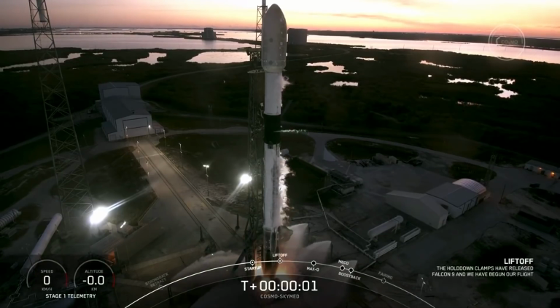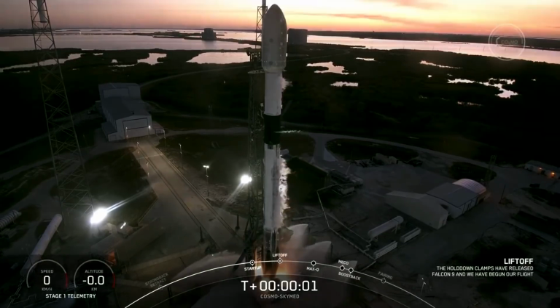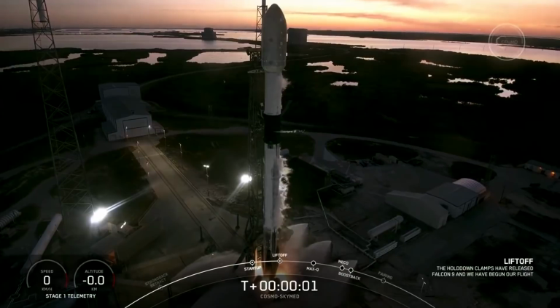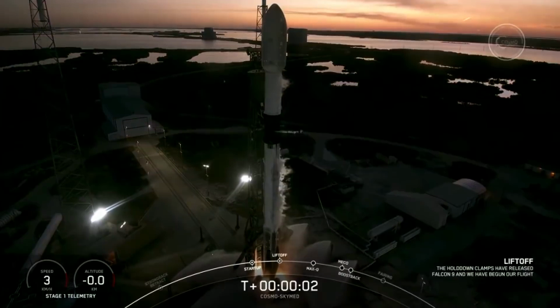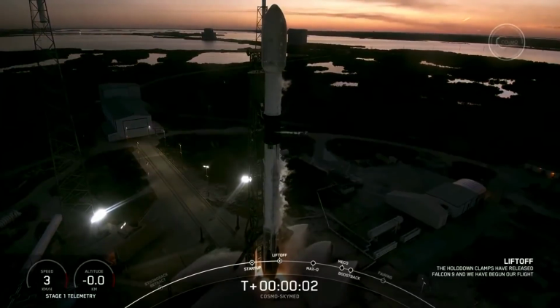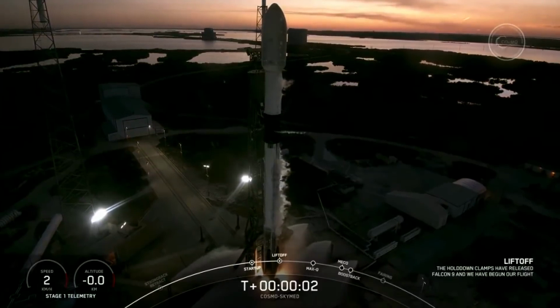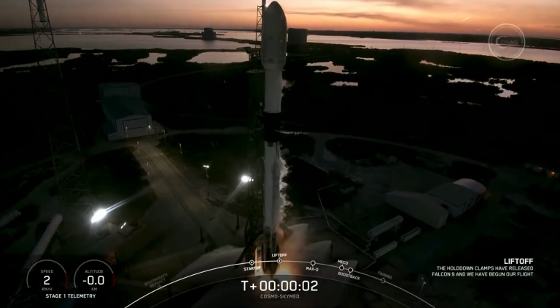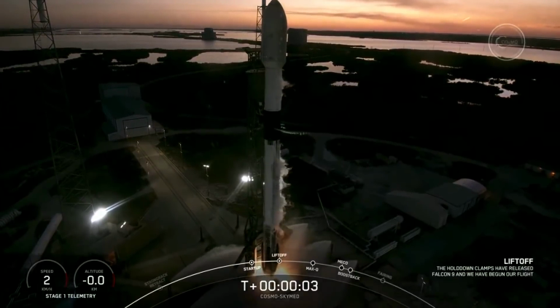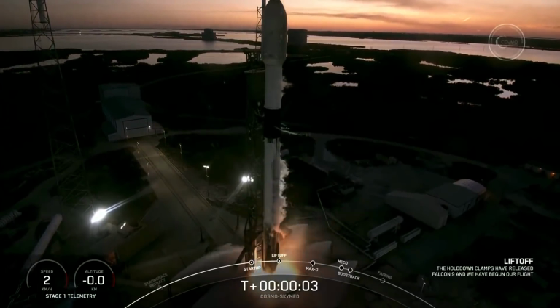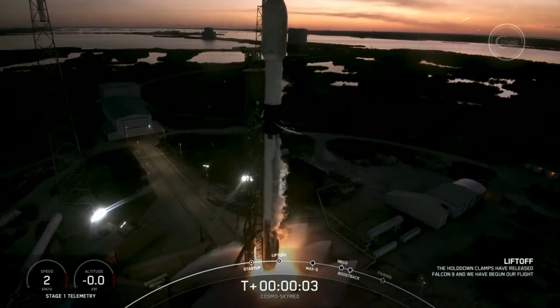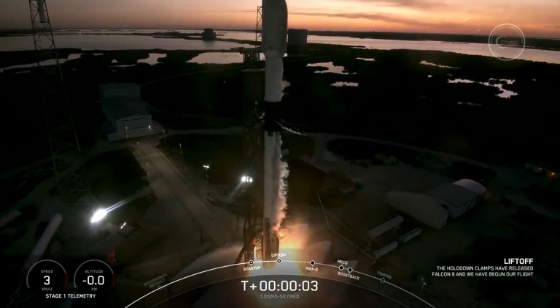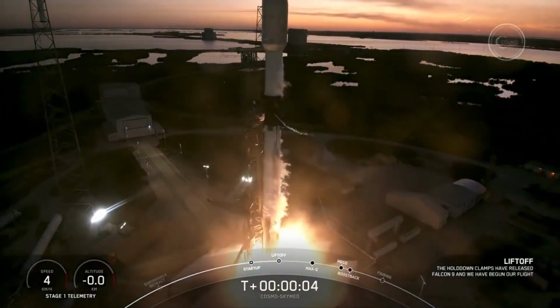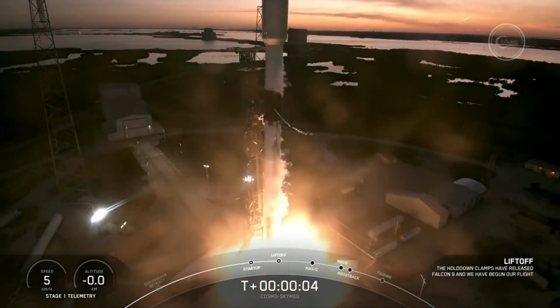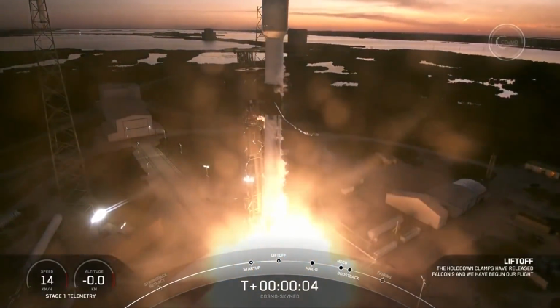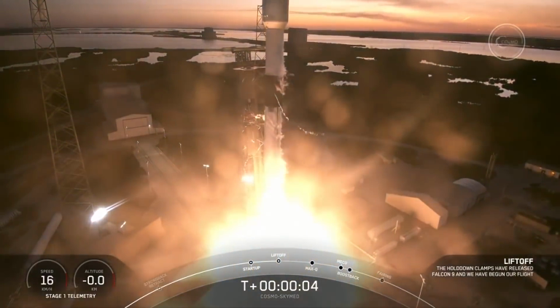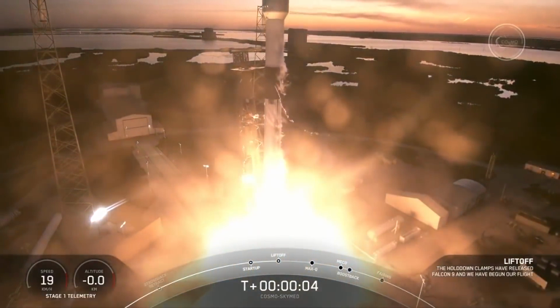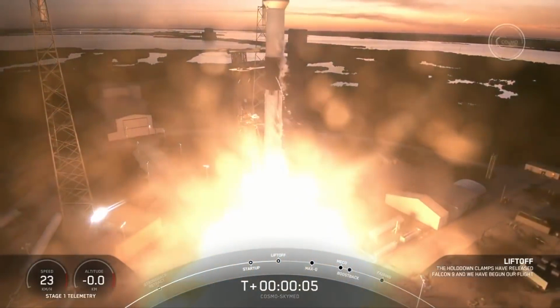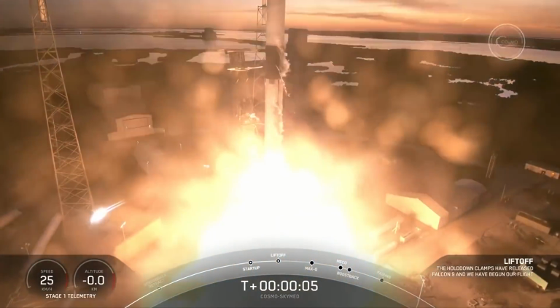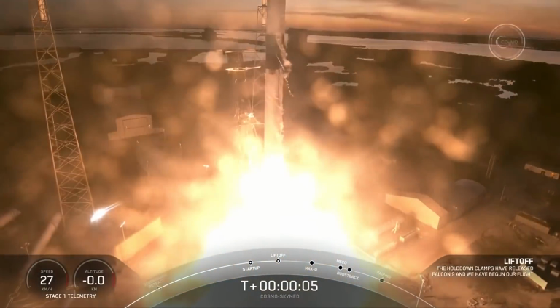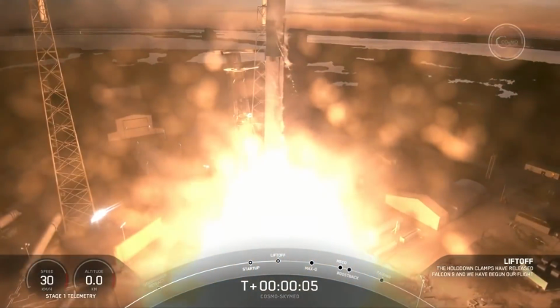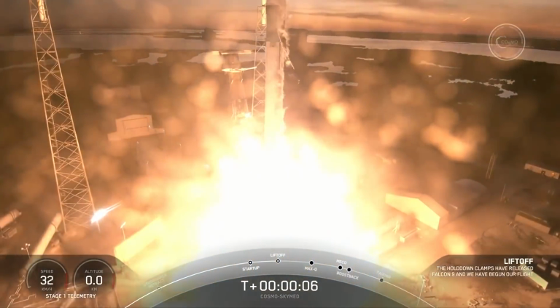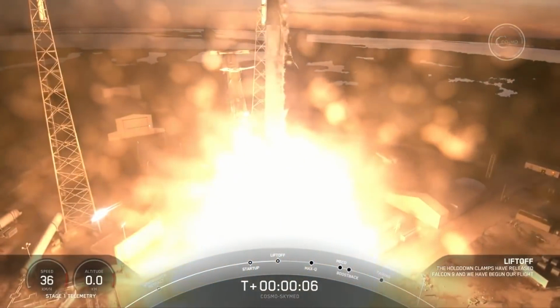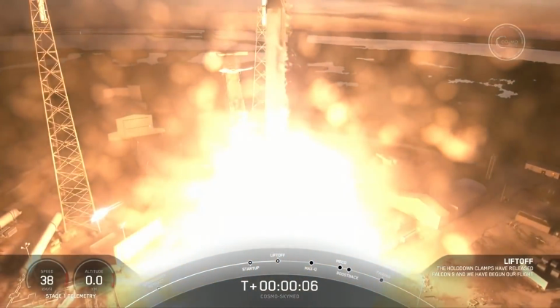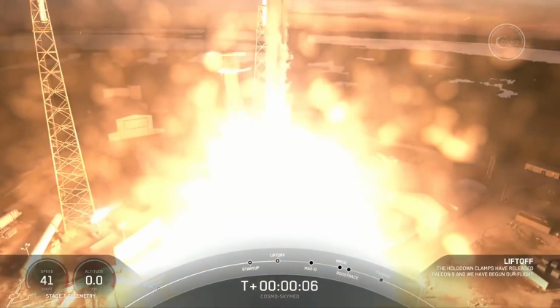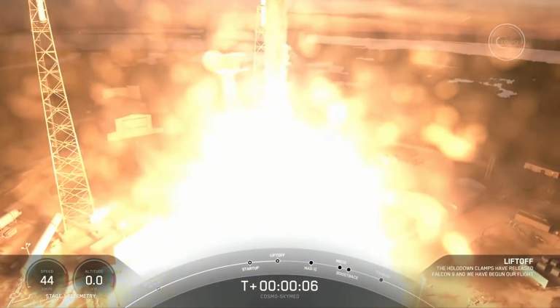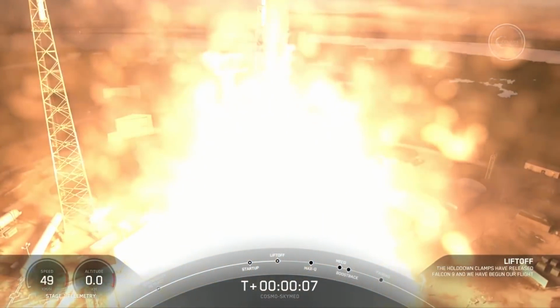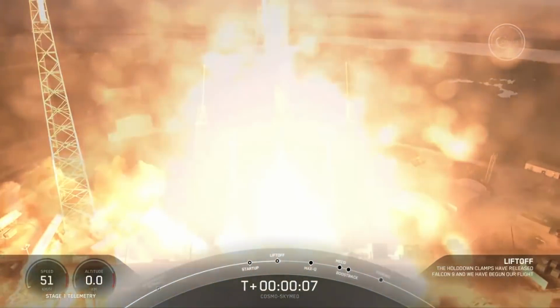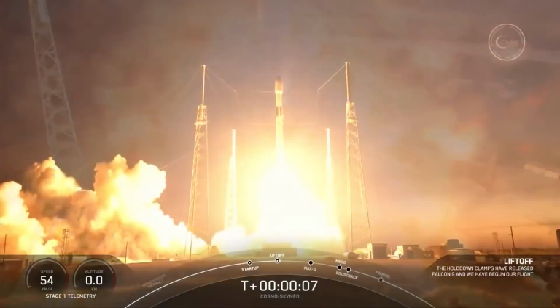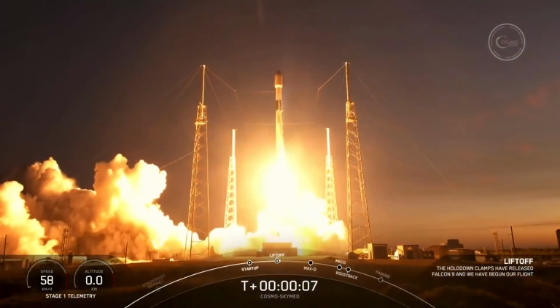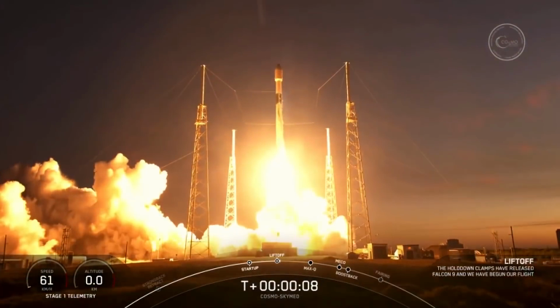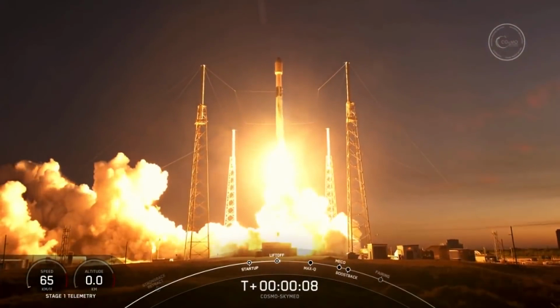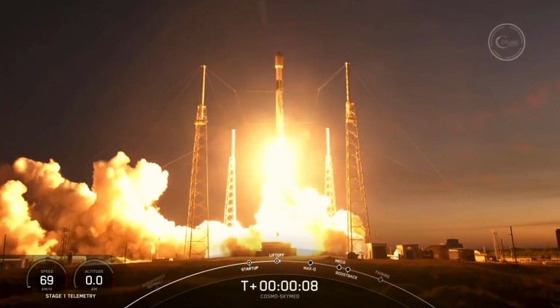Ignition and liftoff. En Bosca el Luzo. Go Falcon, go Cosmo.